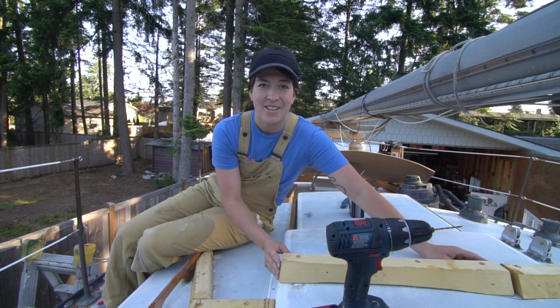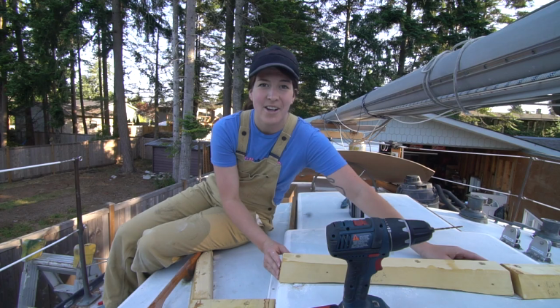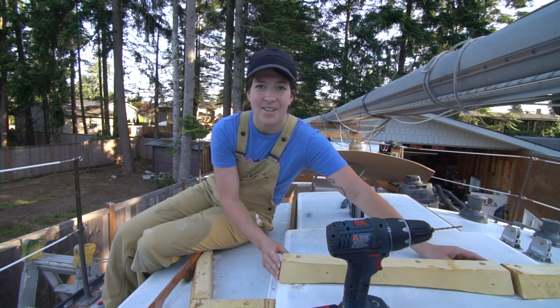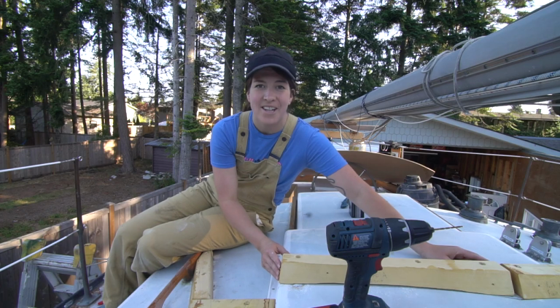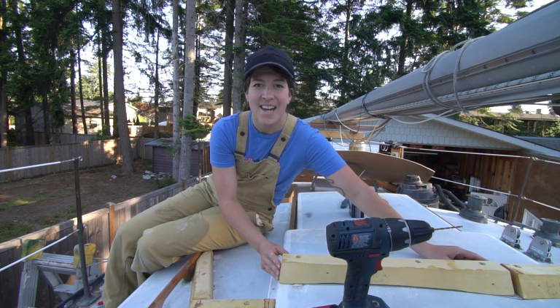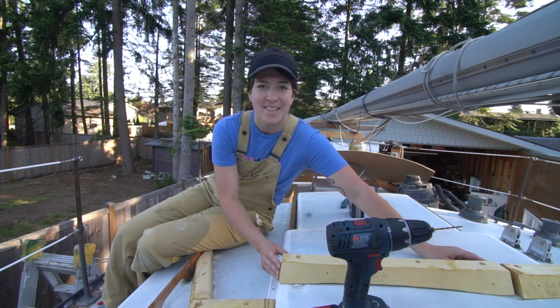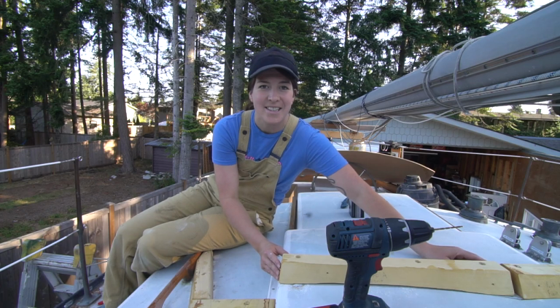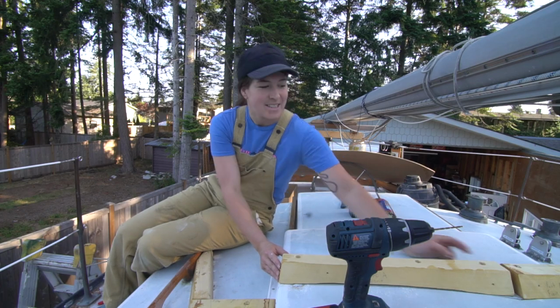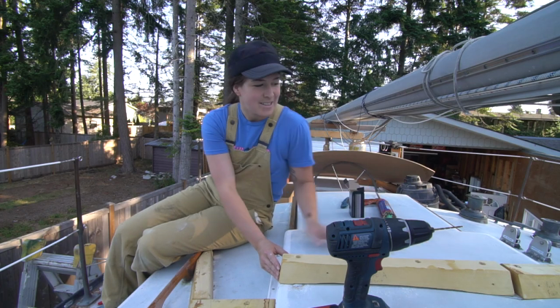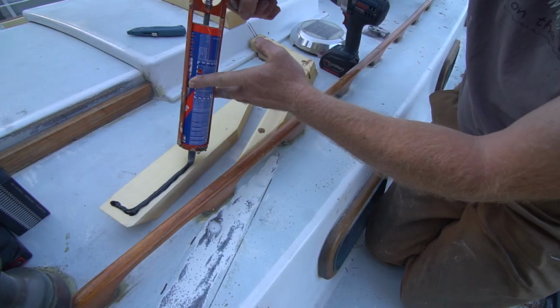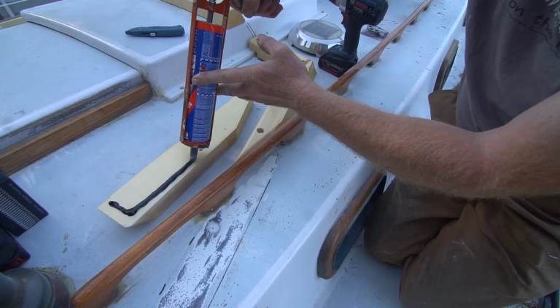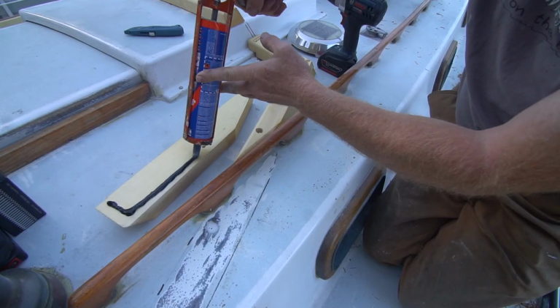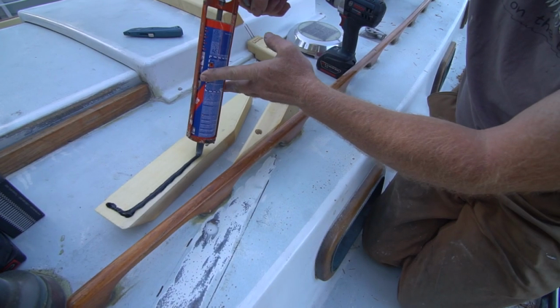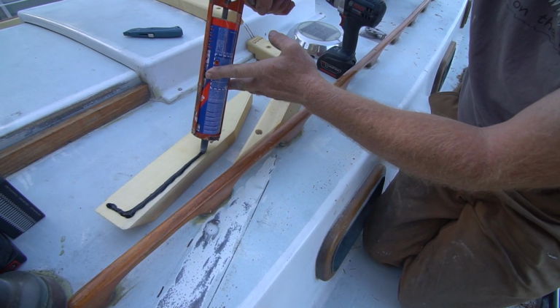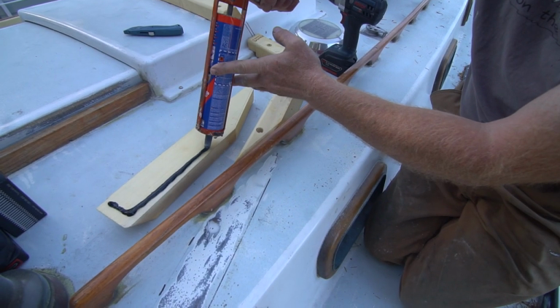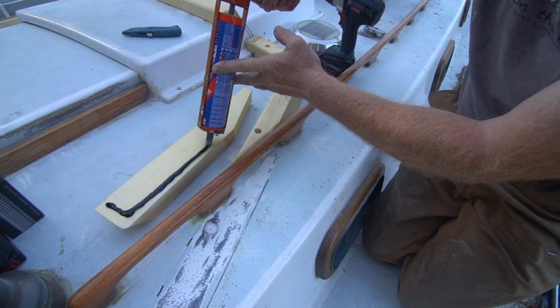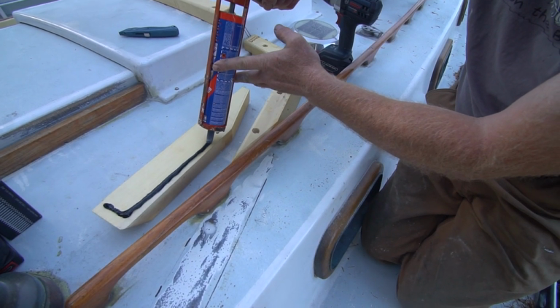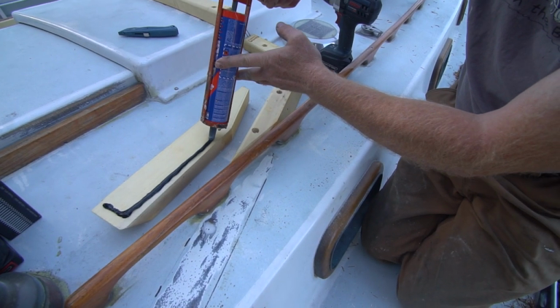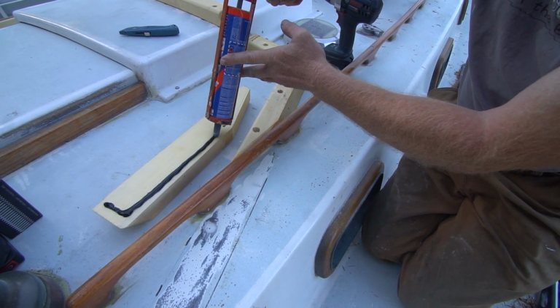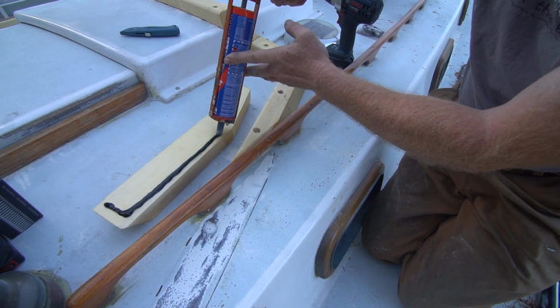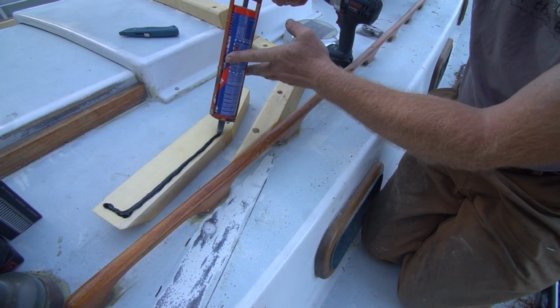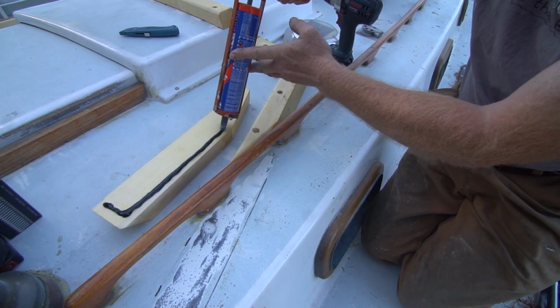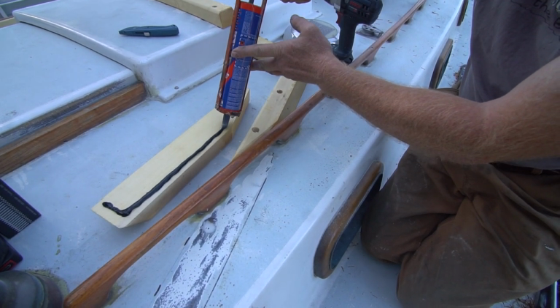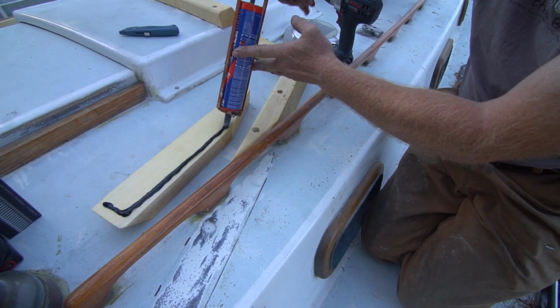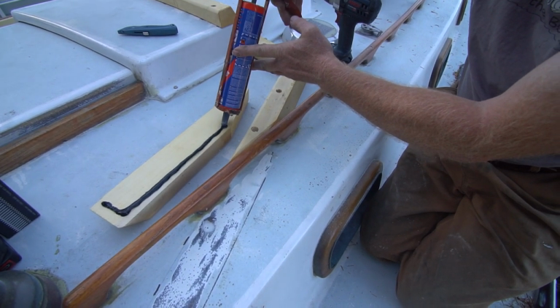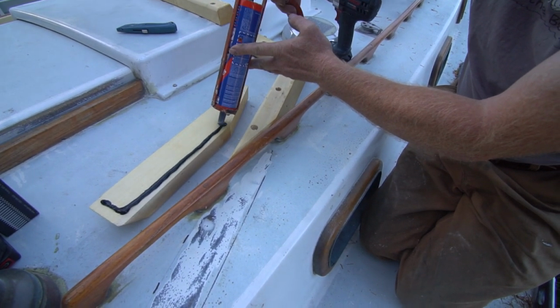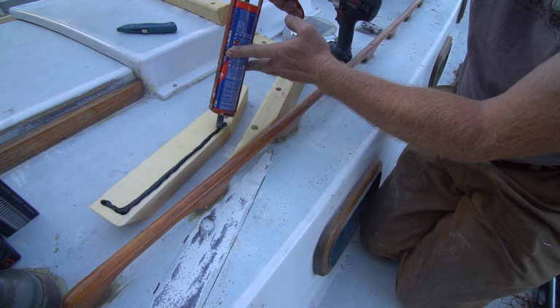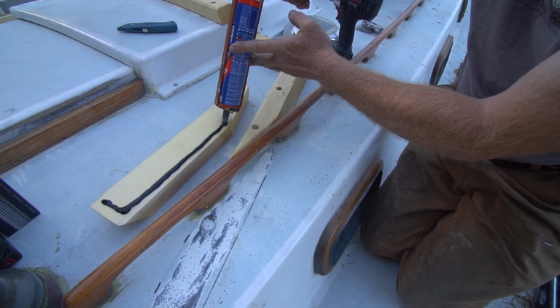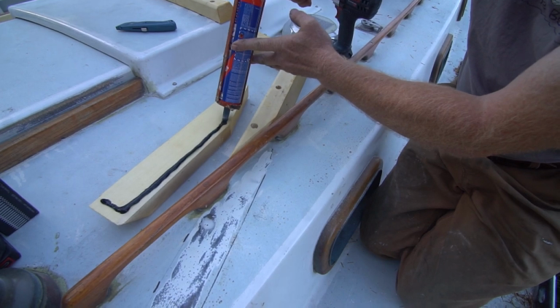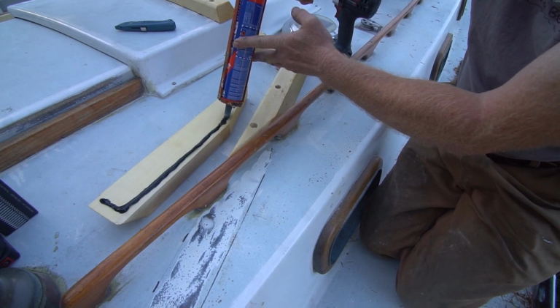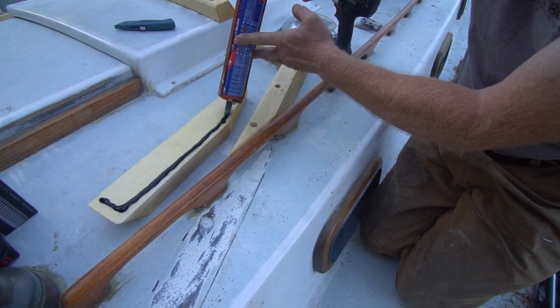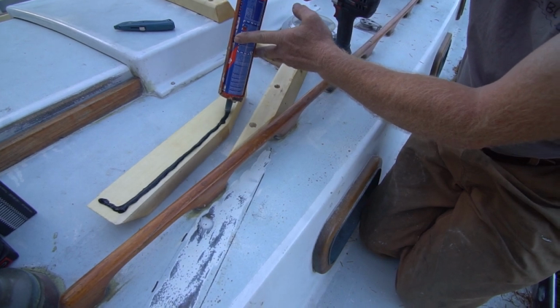The Dodger! The color doesn't really matter because it'll all be painted.